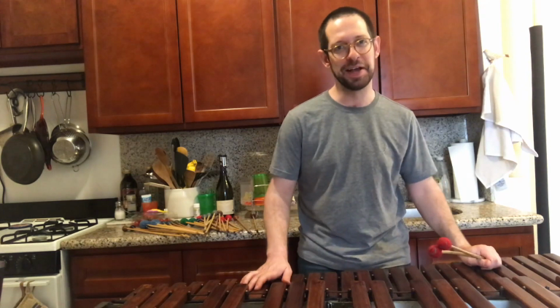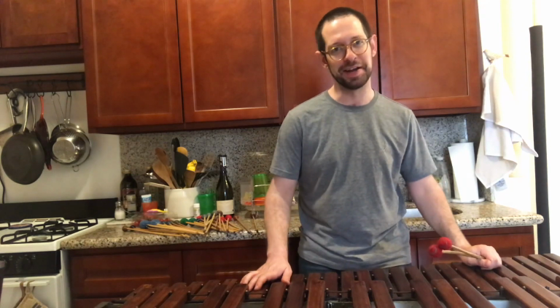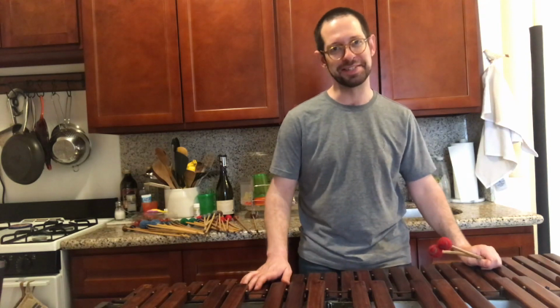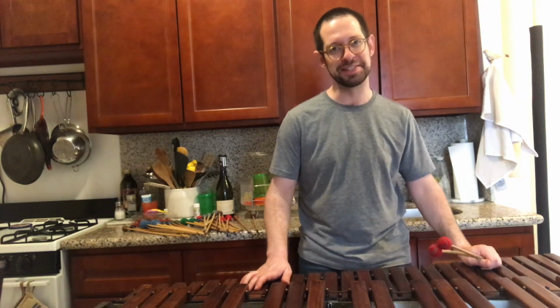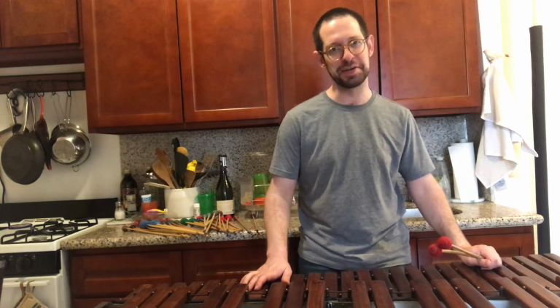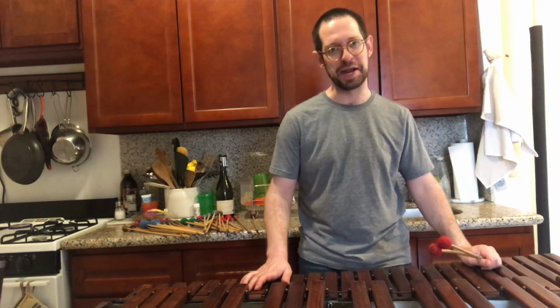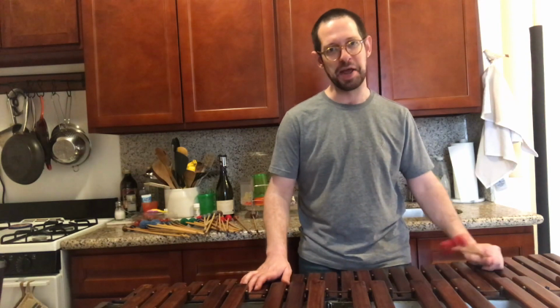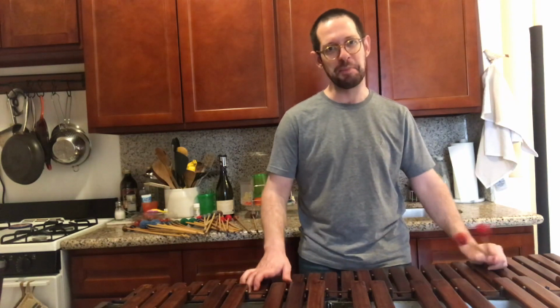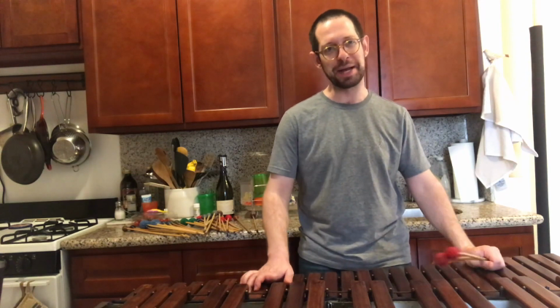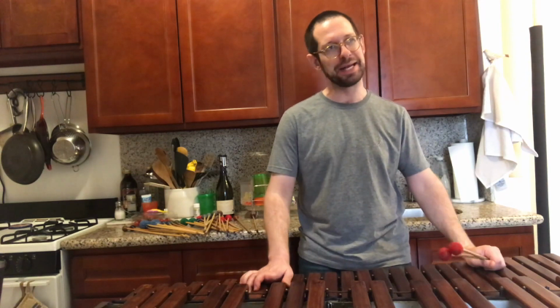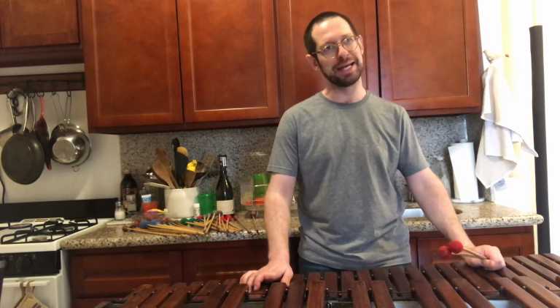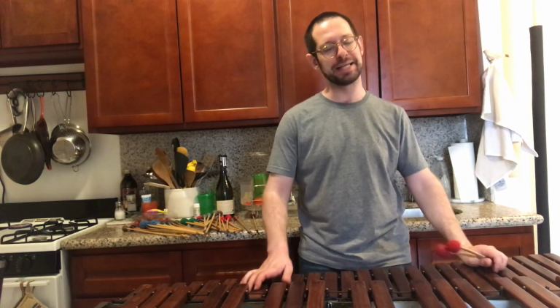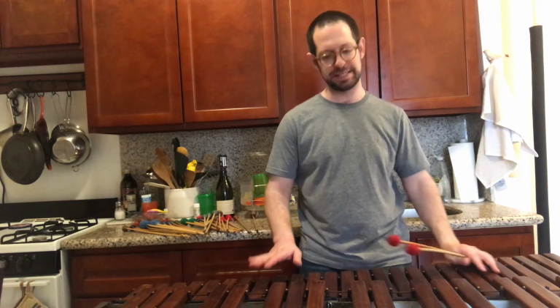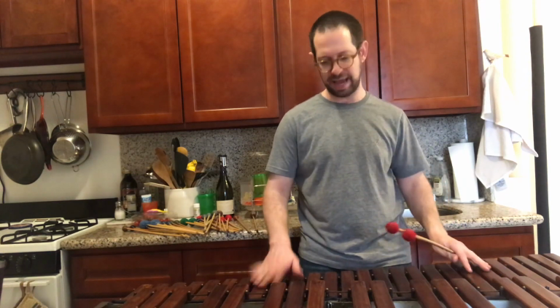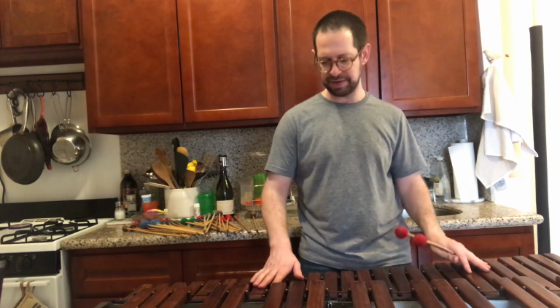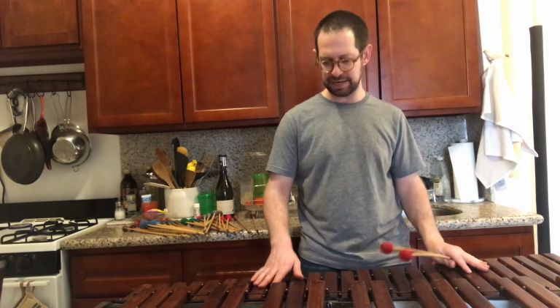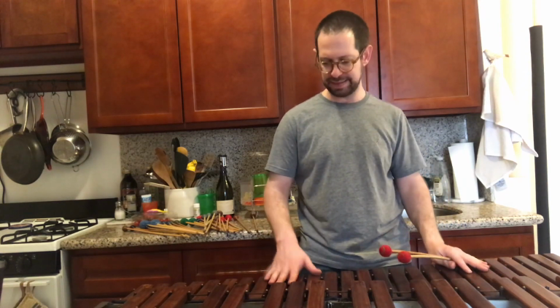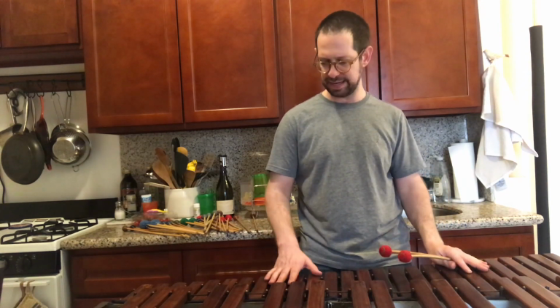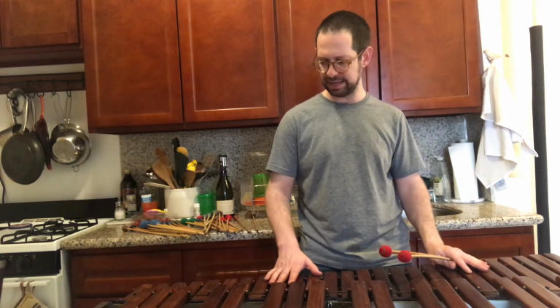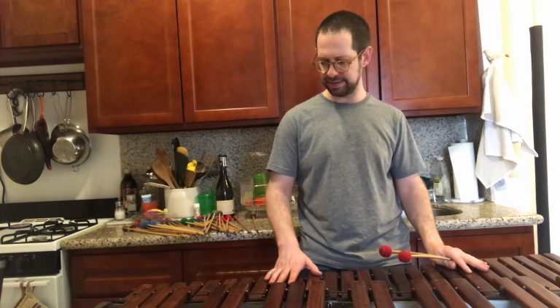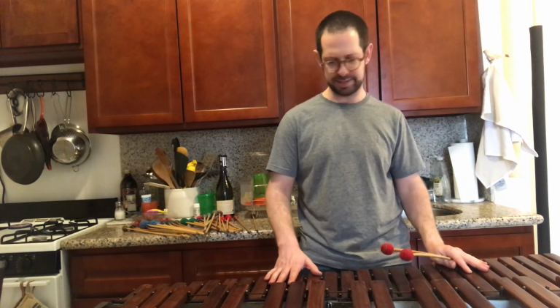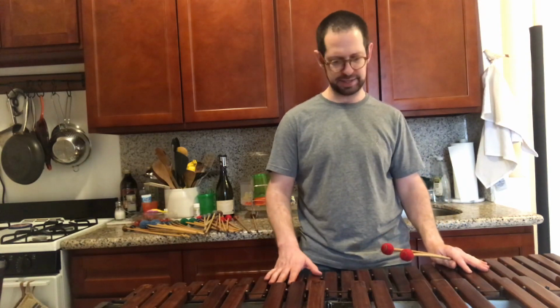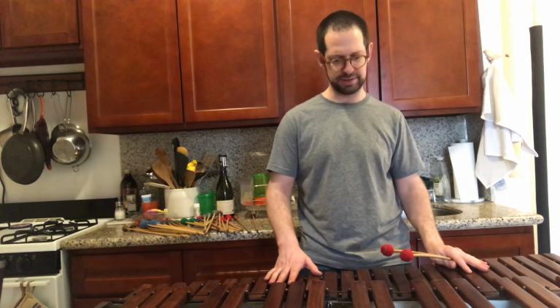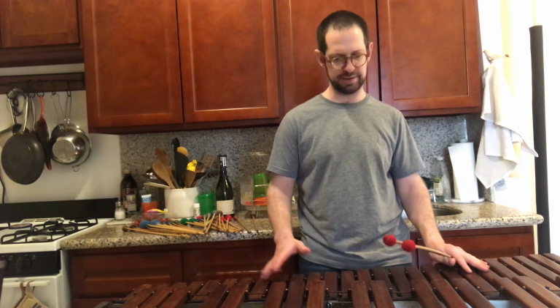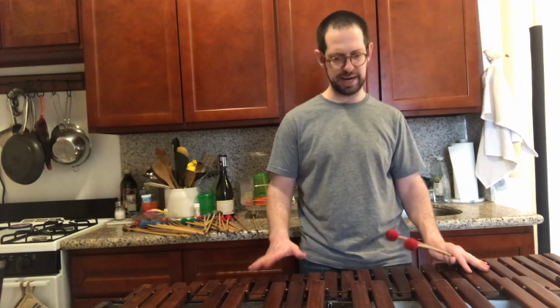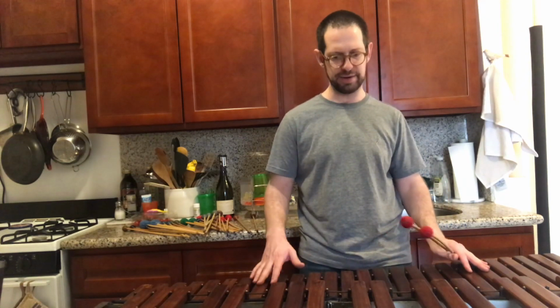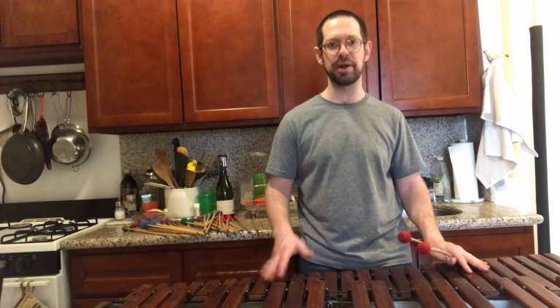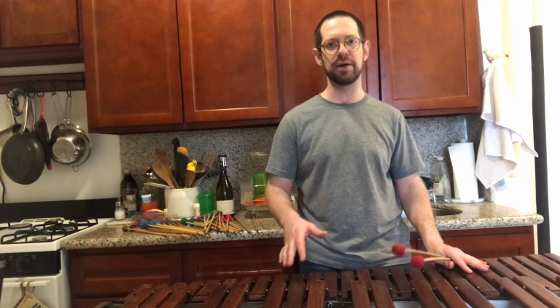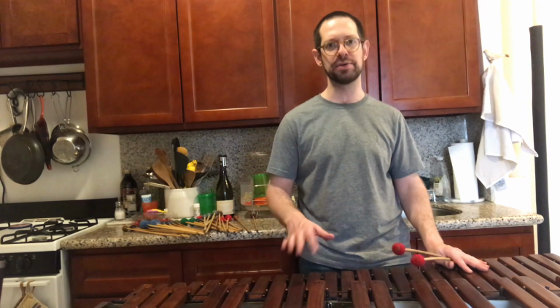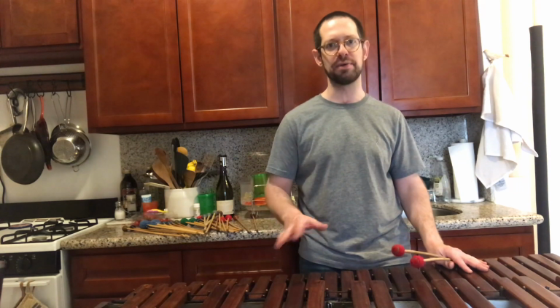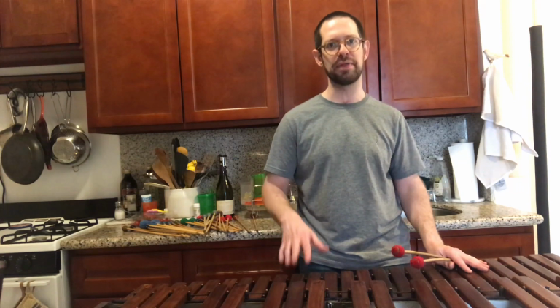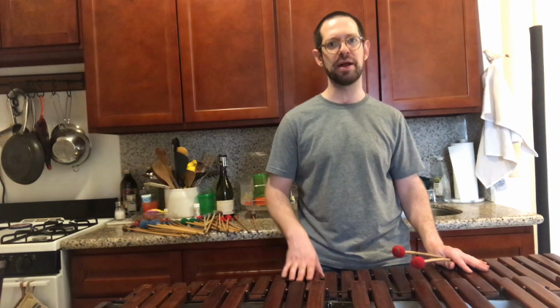Nice to see you again. Paganini Day 7, I think, or six or eight or one of those around there.